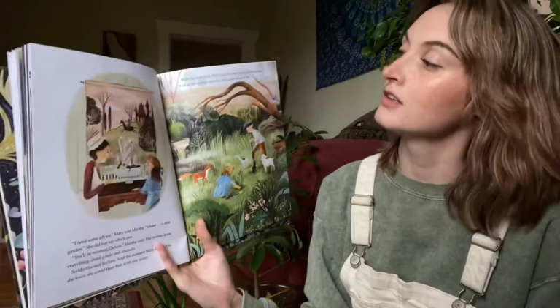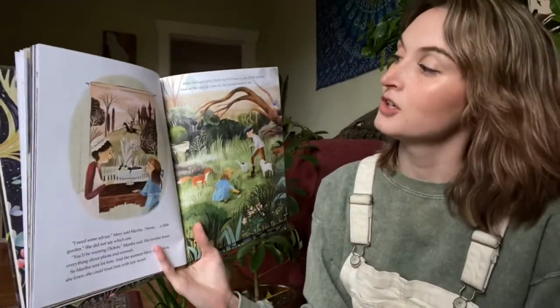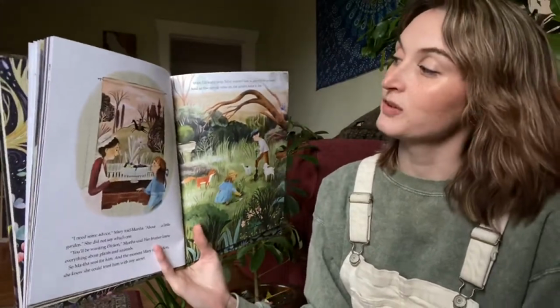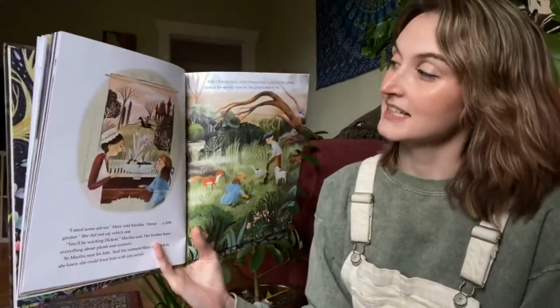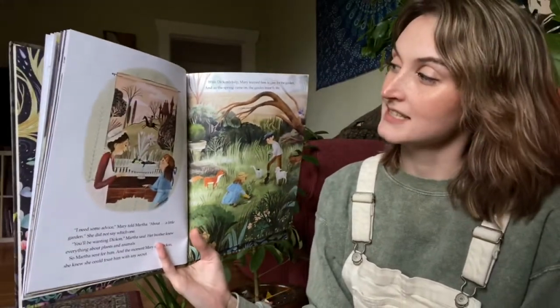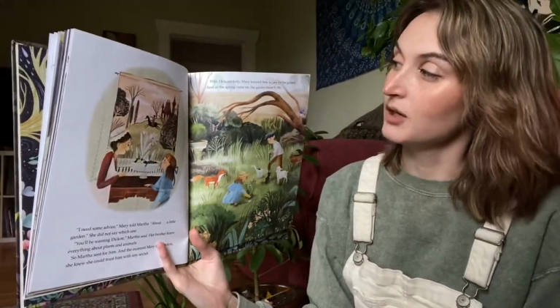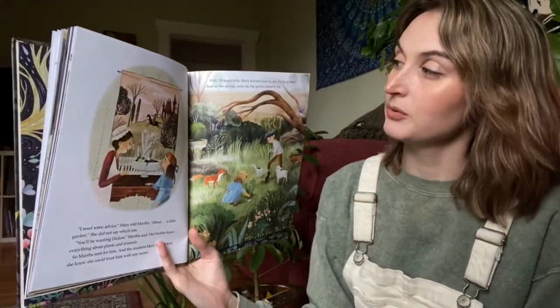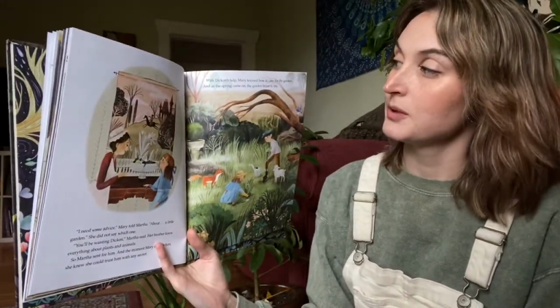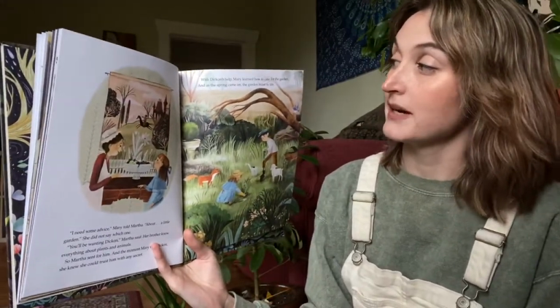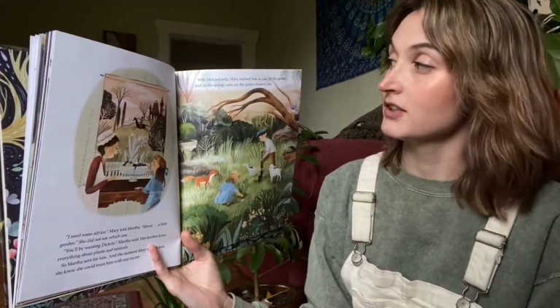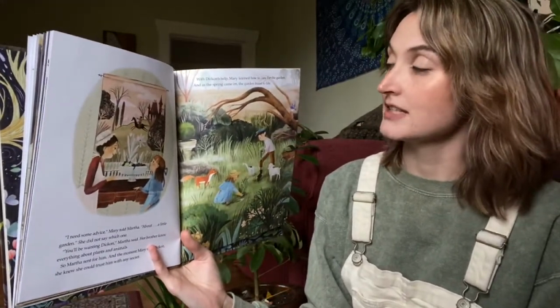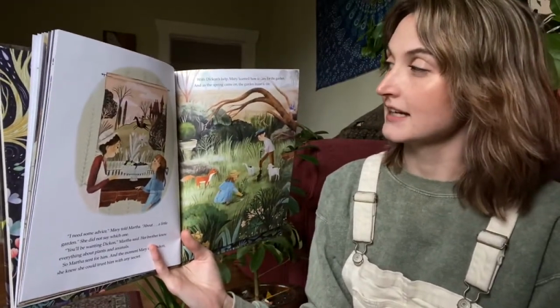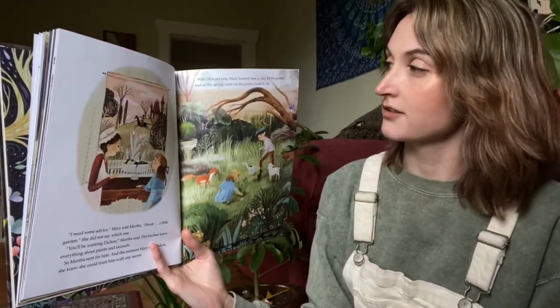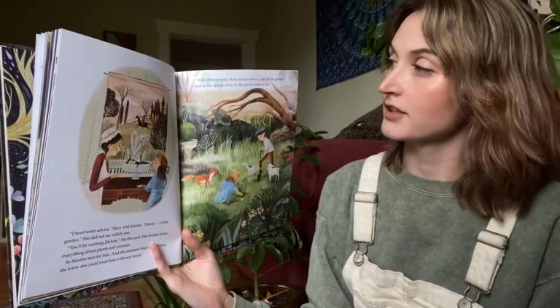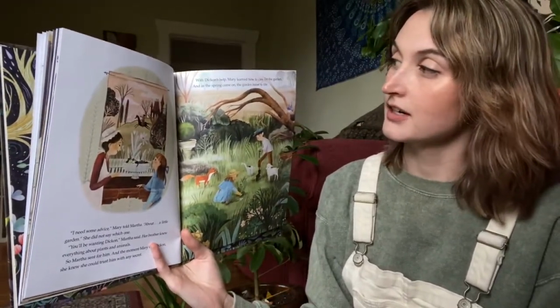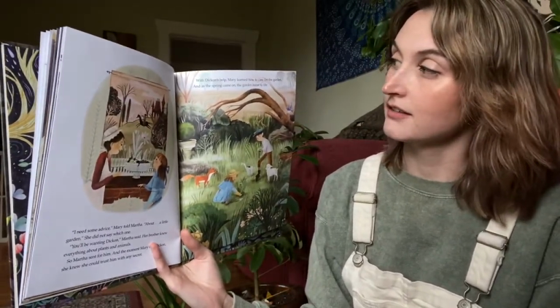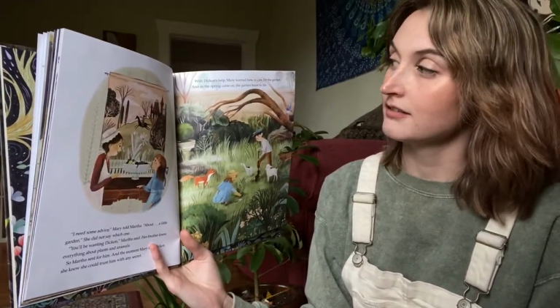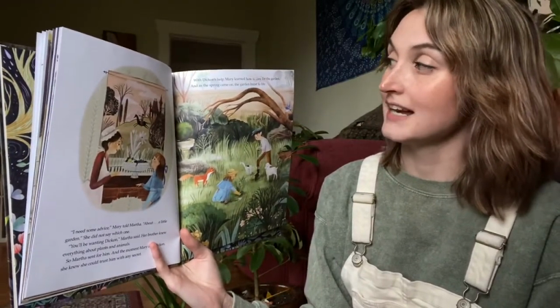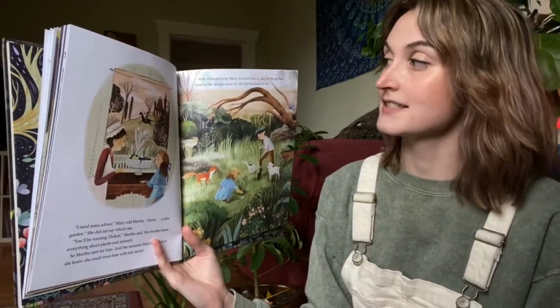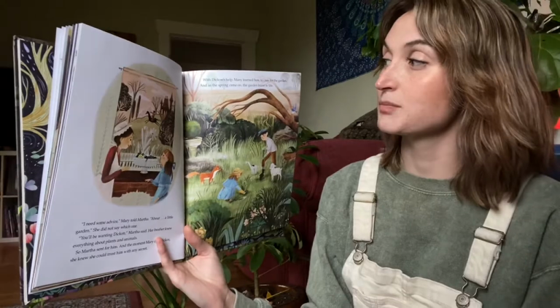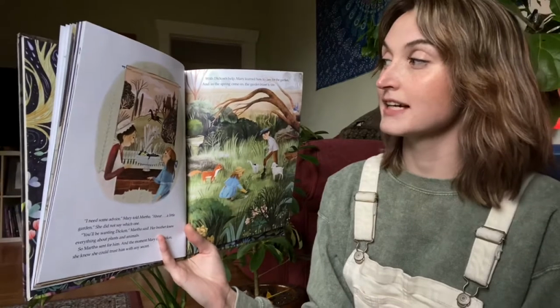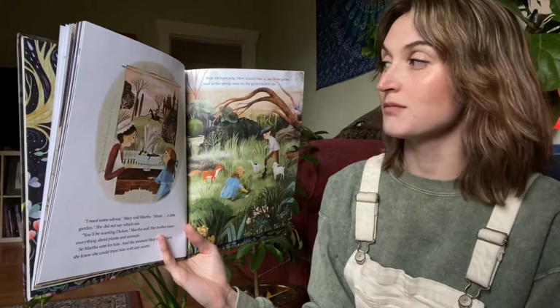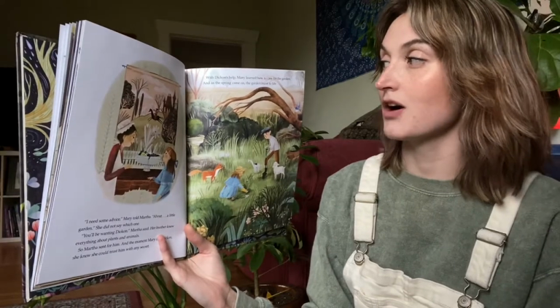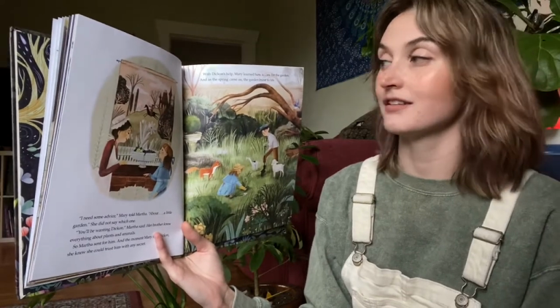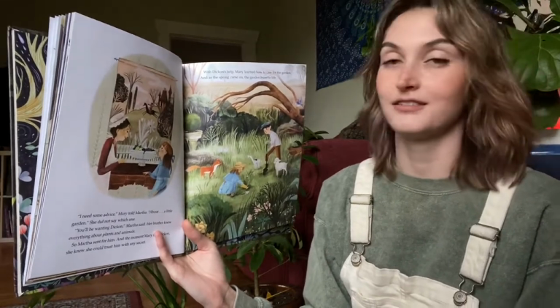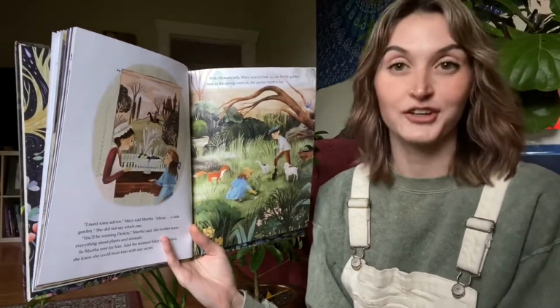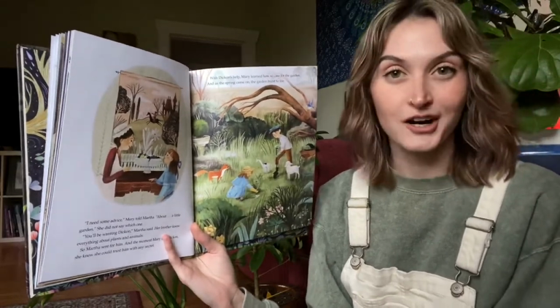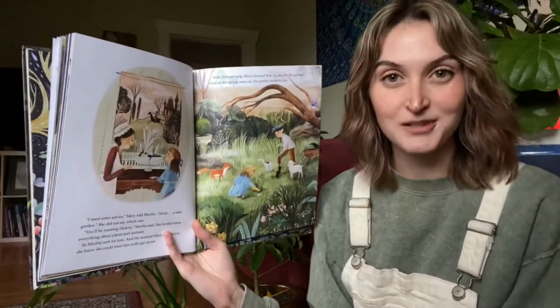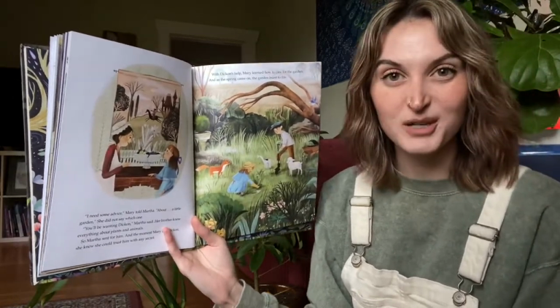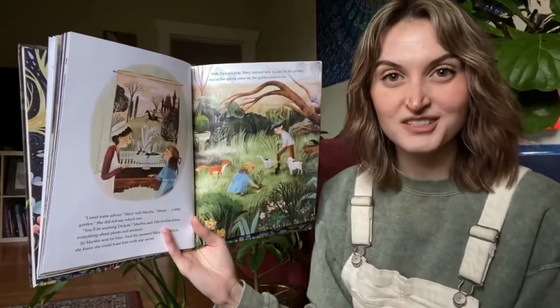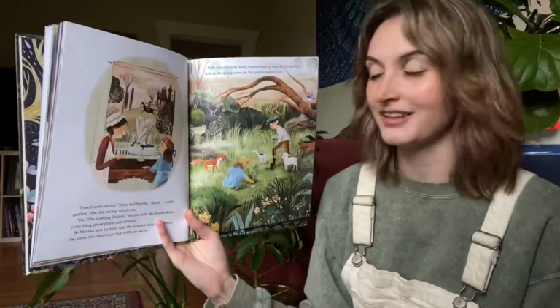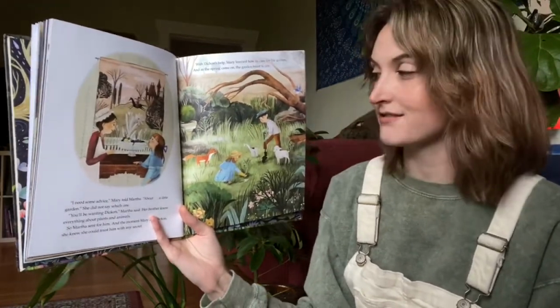With Dickon's help, Mary learned how to care for the garden, and as spring came on, the garden burst to life.